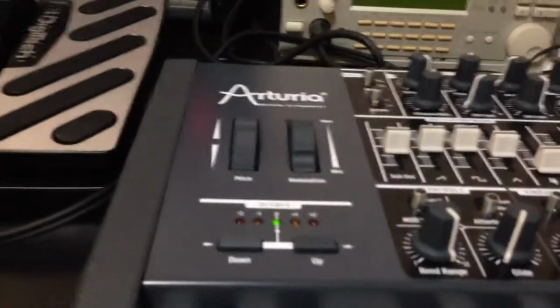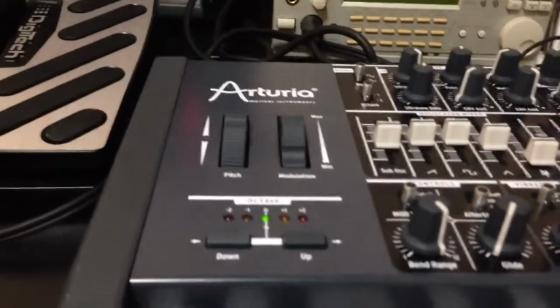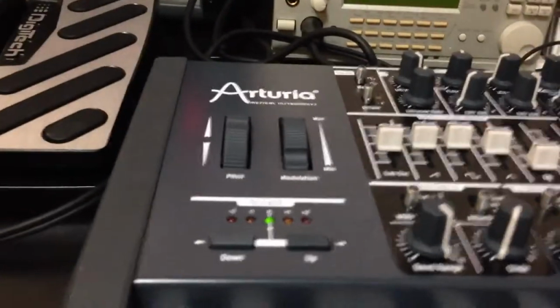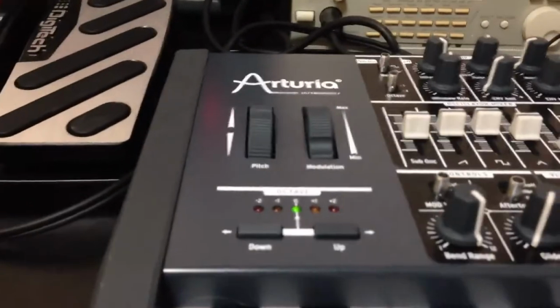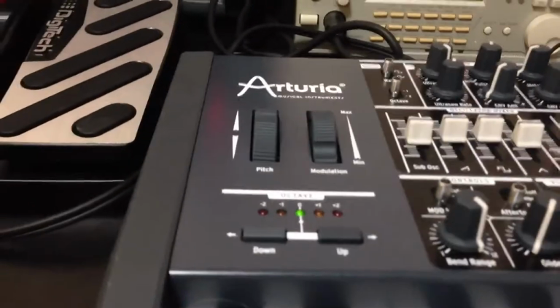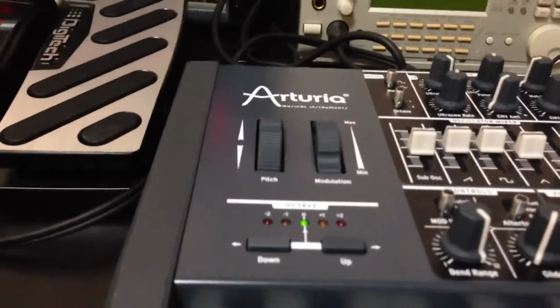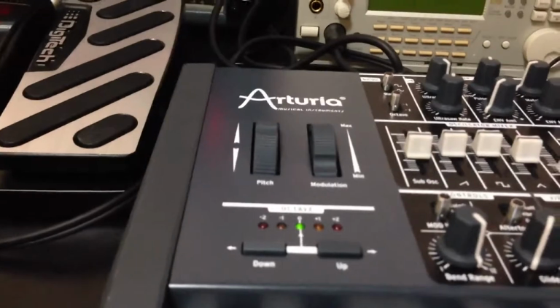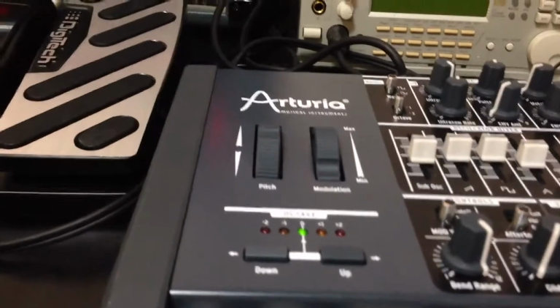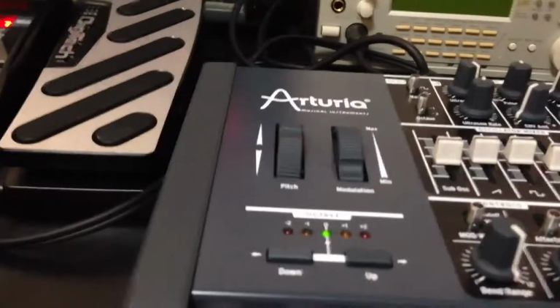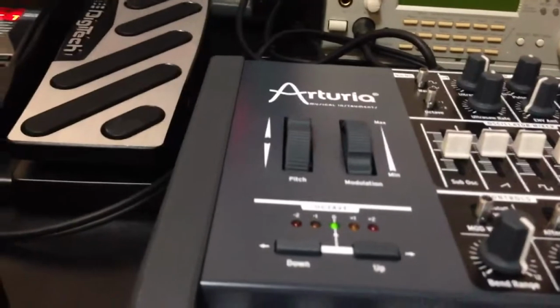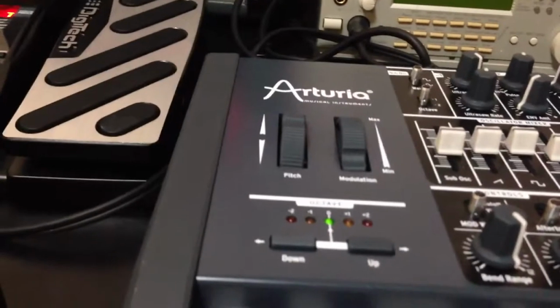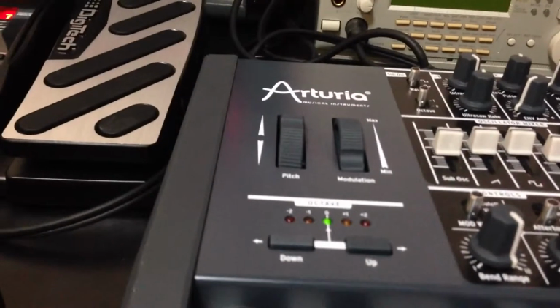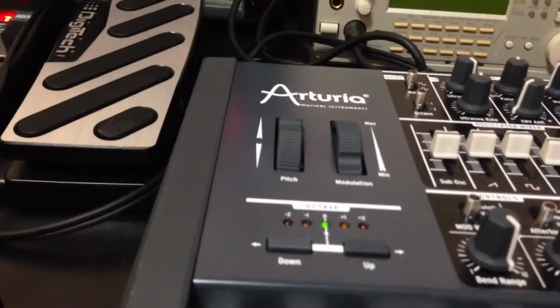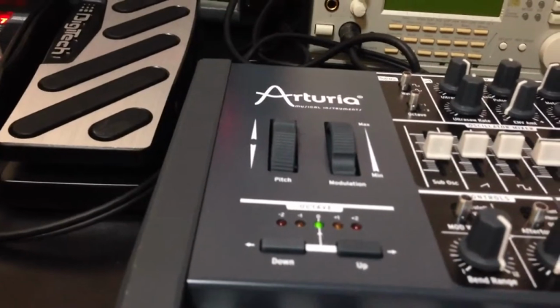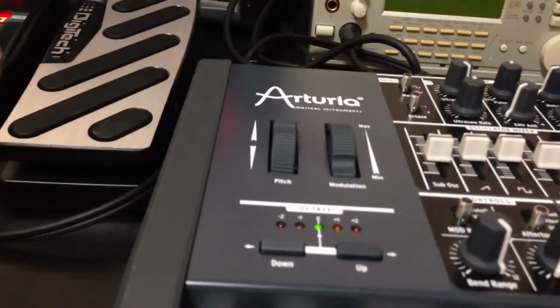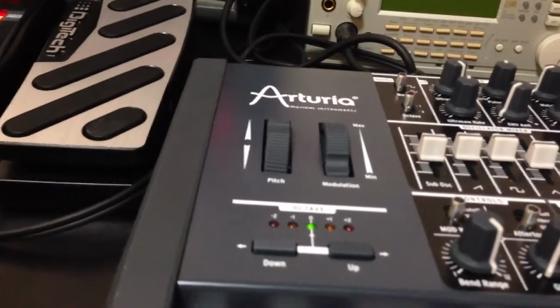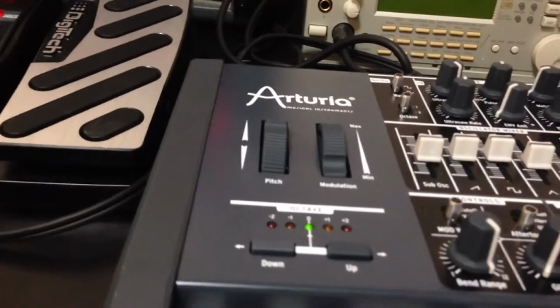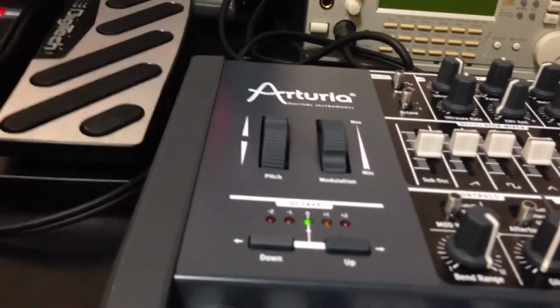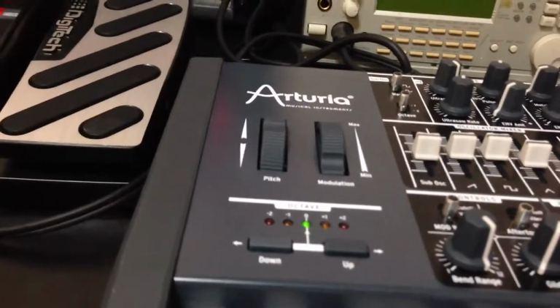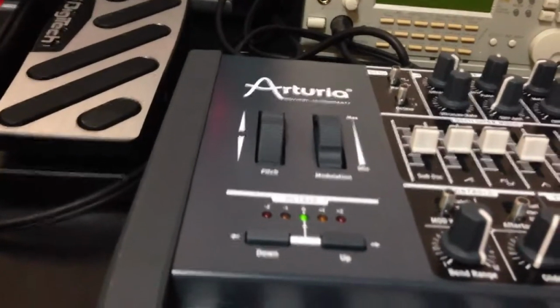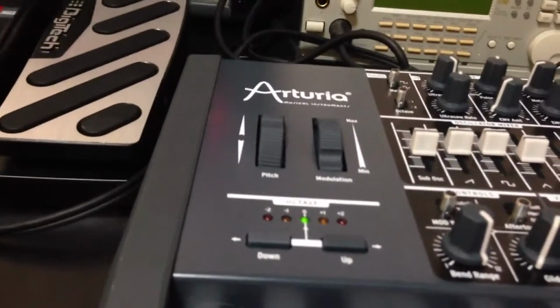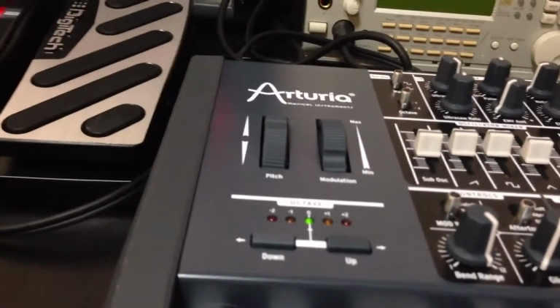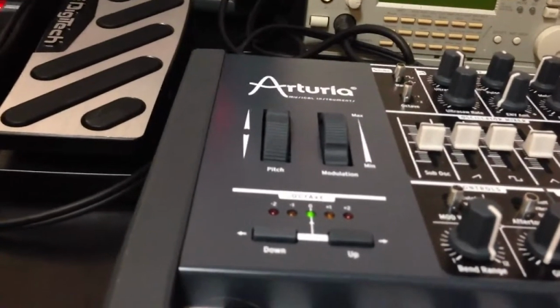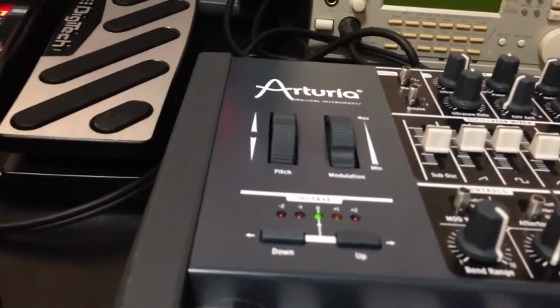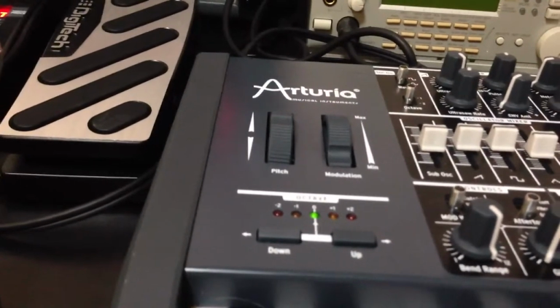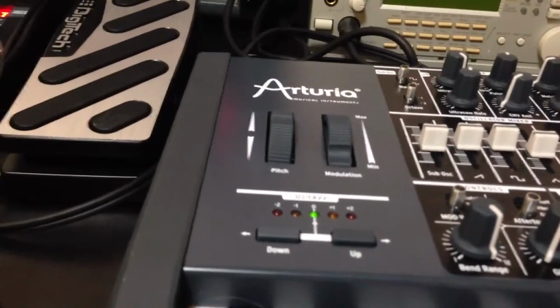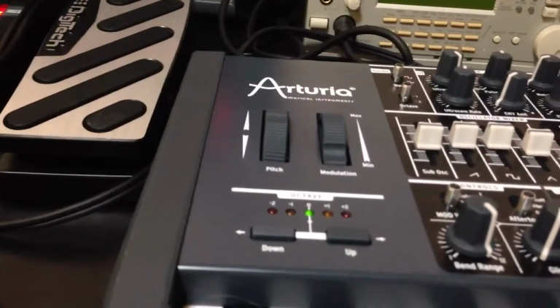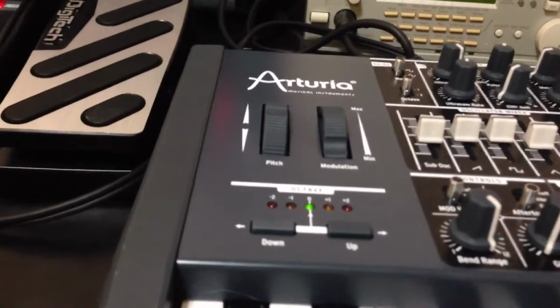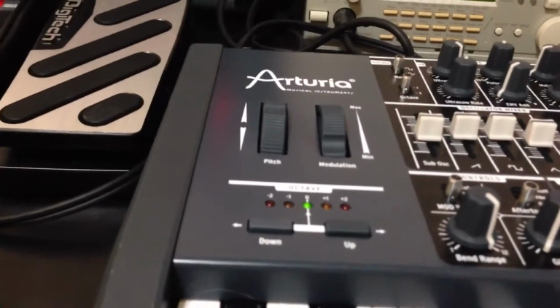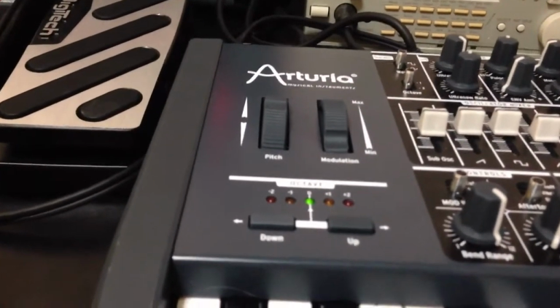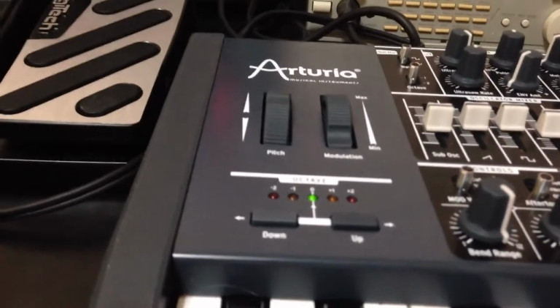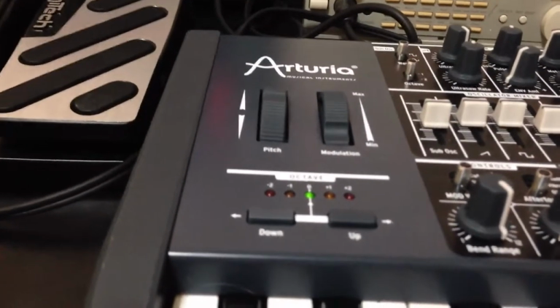I'm still working on tweaking the setup and getting it all put together nicely. Thanks for watching.